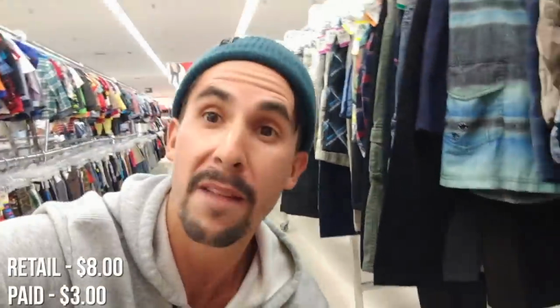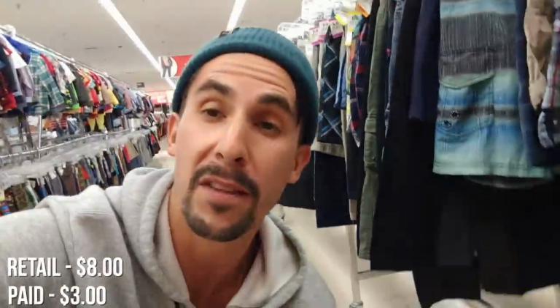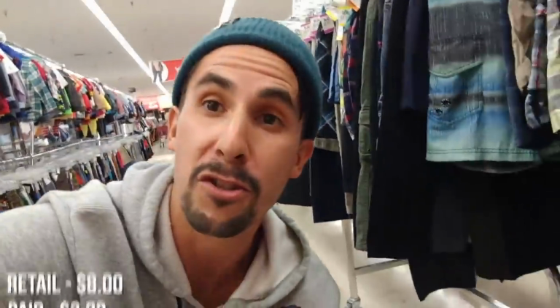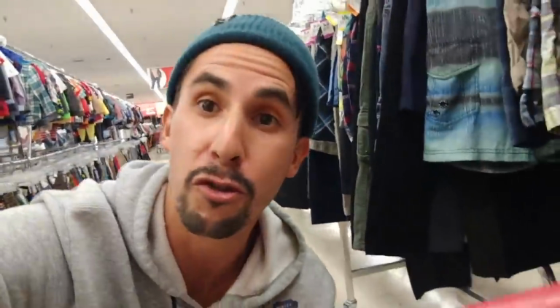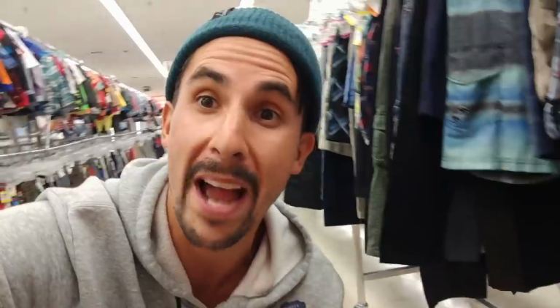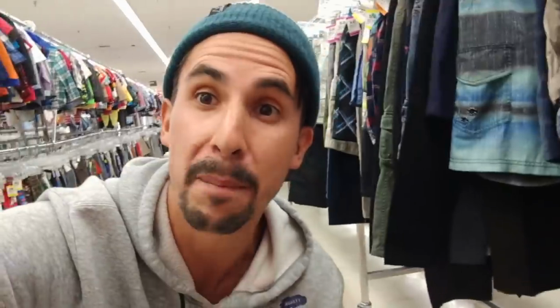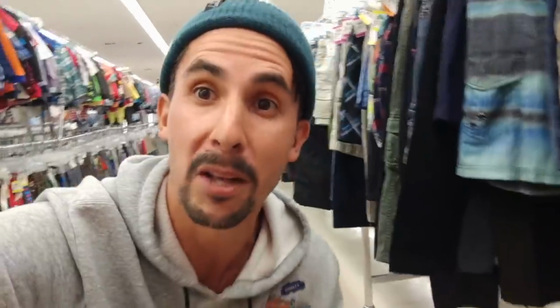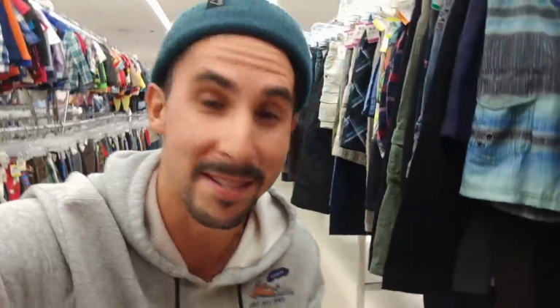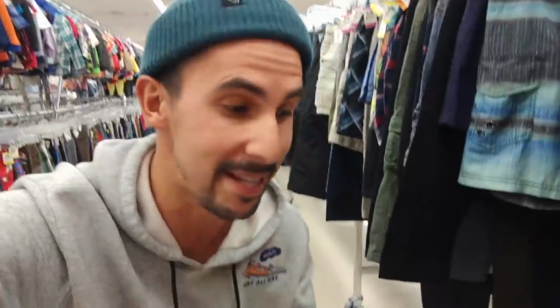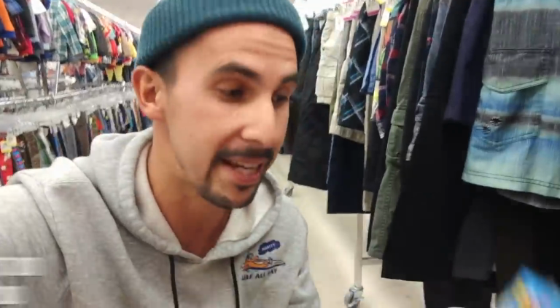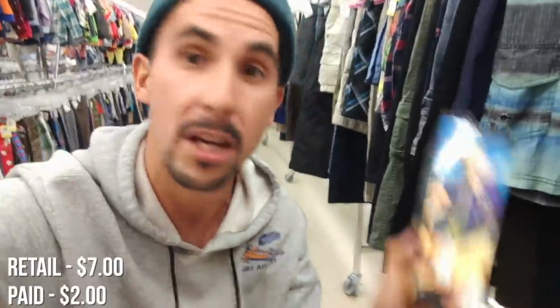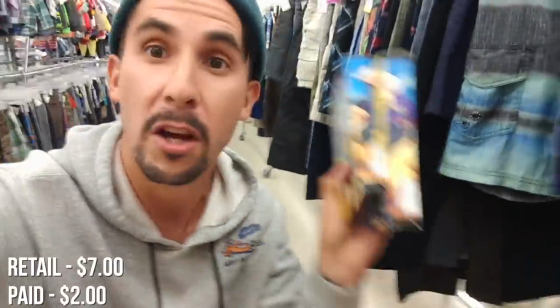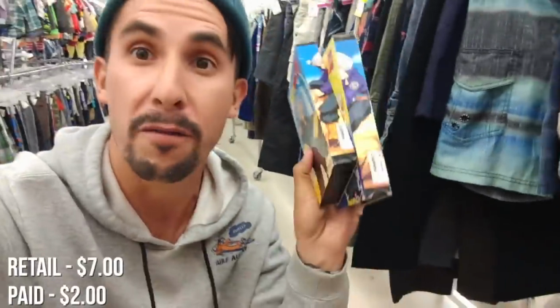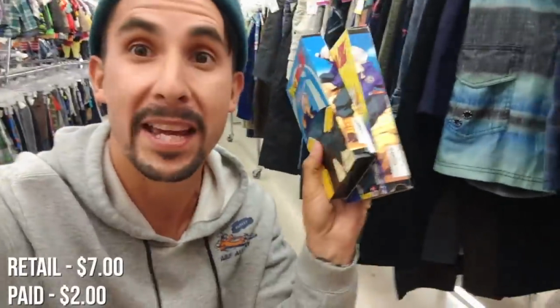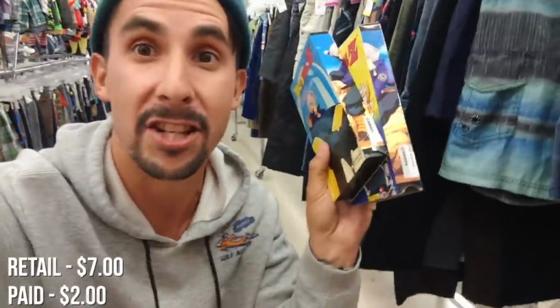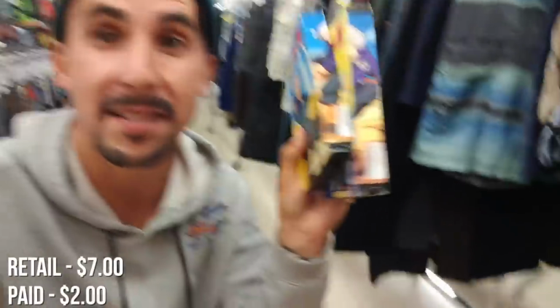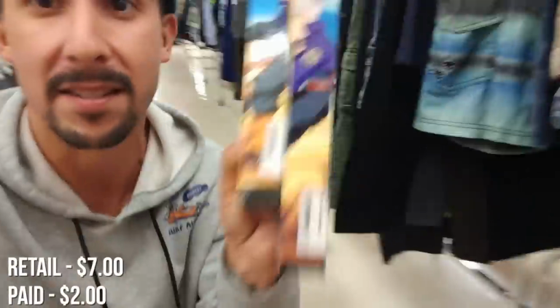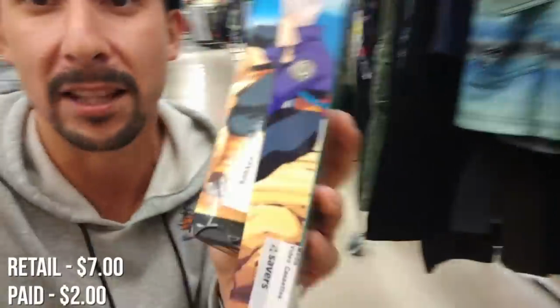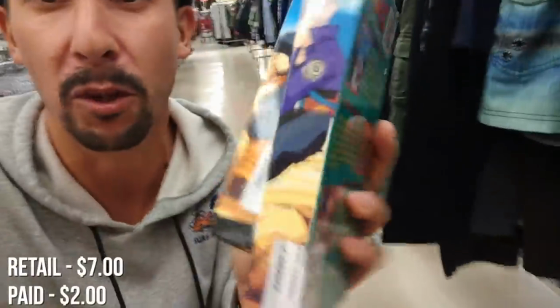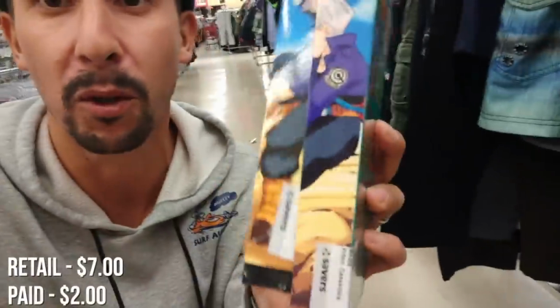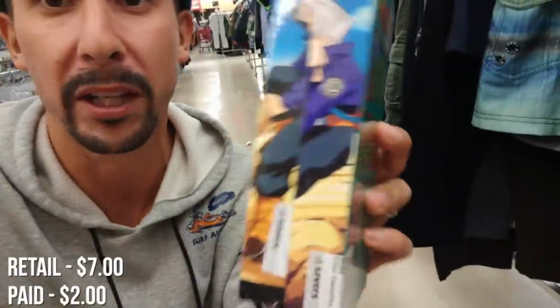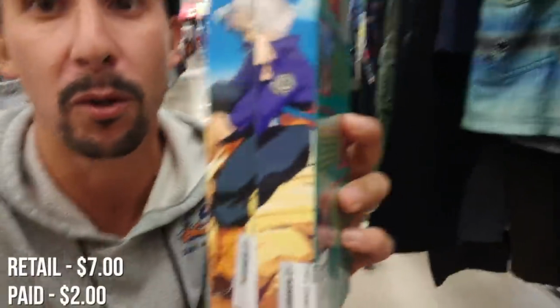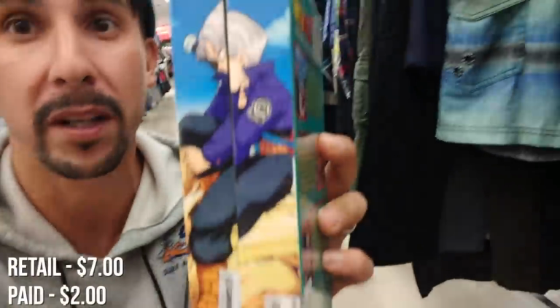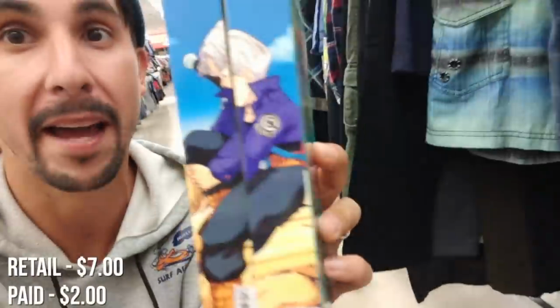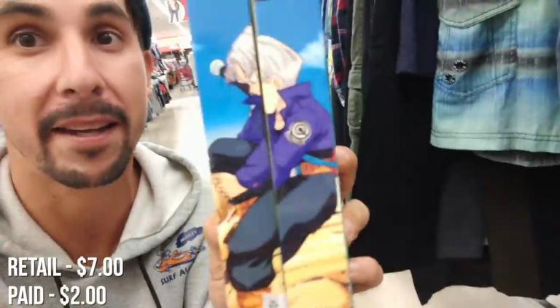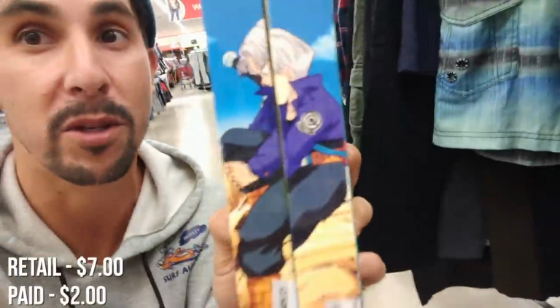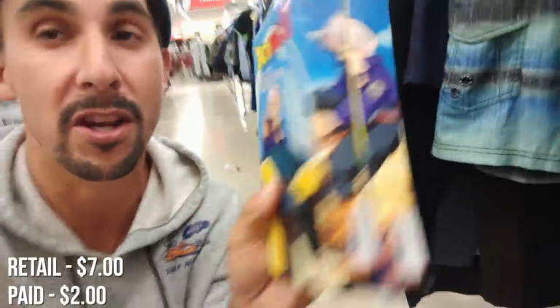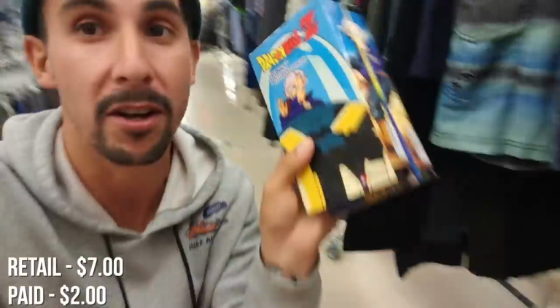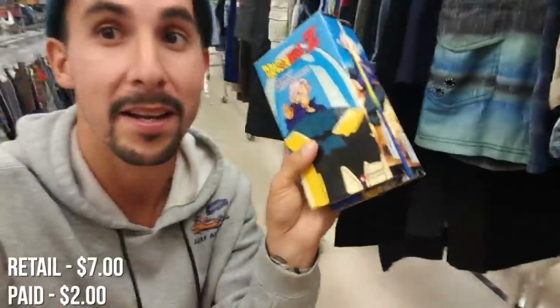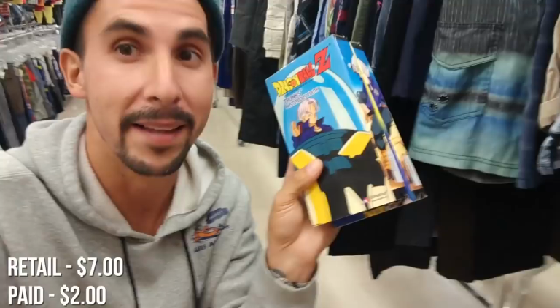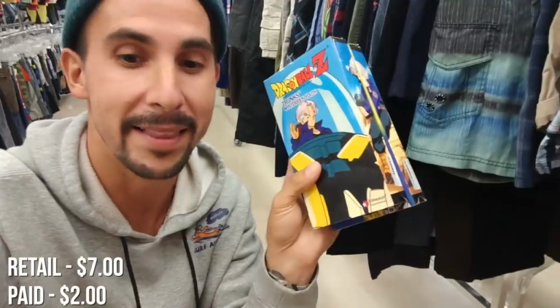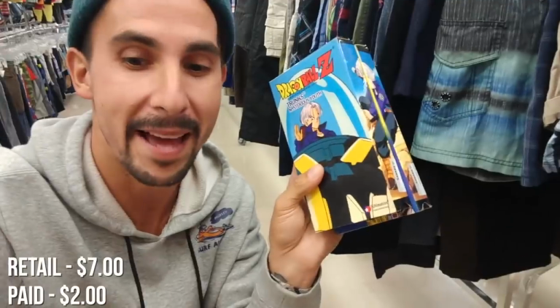I also found these two Dragon Ball Z VHSs. They look really cool. Look at them next to each other.